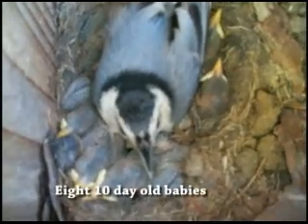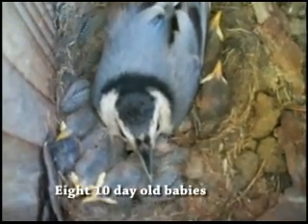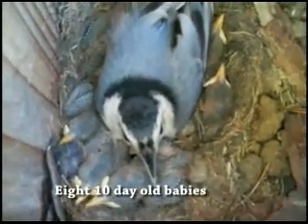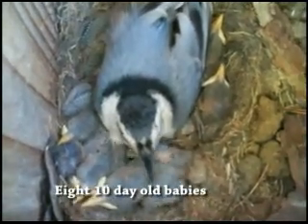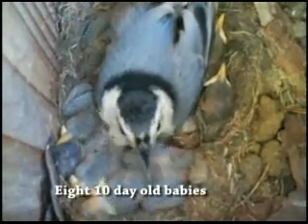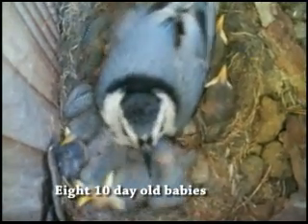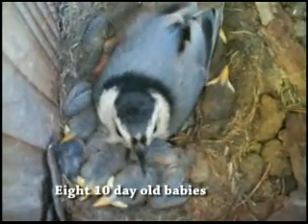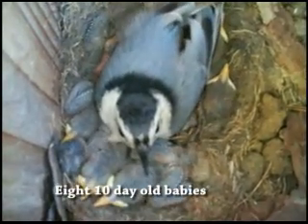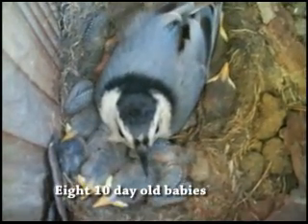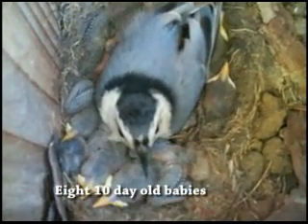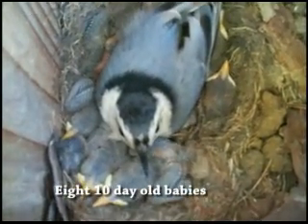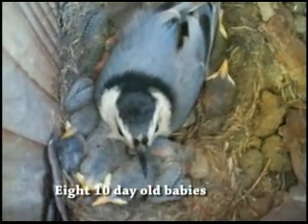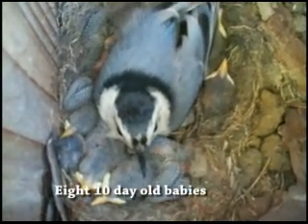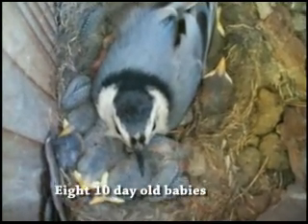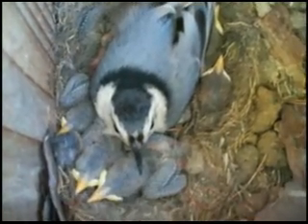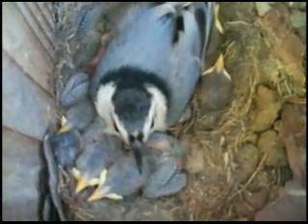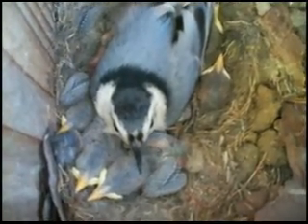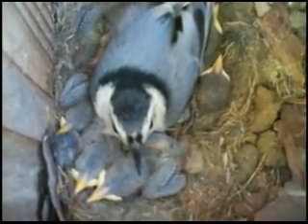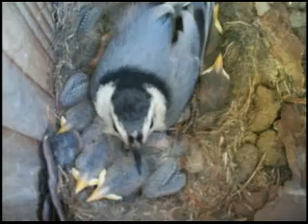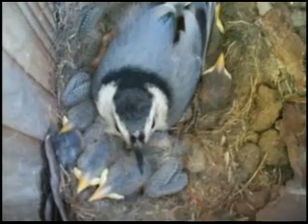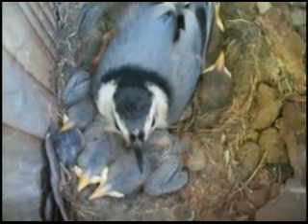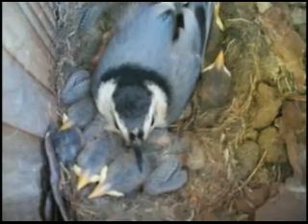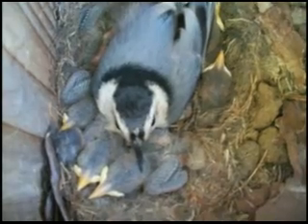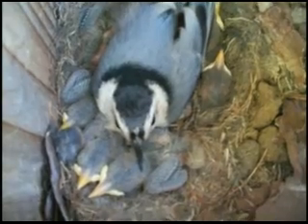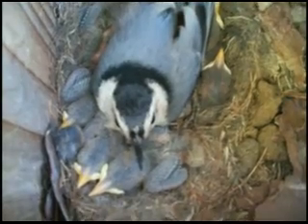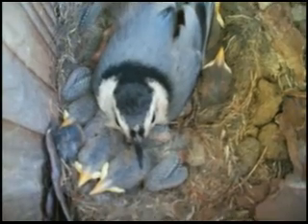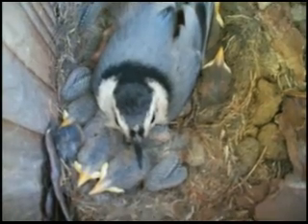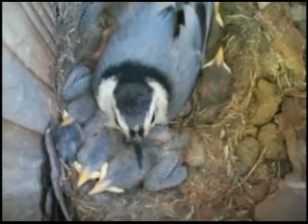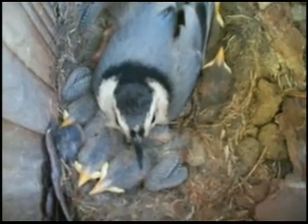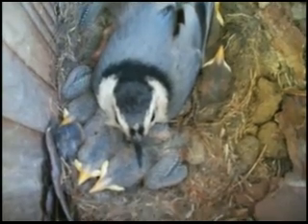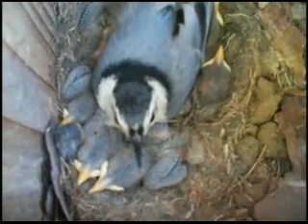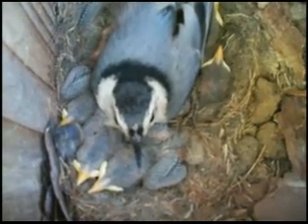This is Mama Nuthatch. It's May 14th. She's still brooding her babies and they are probably about ten days old now.